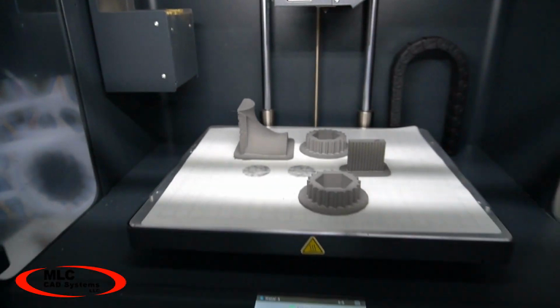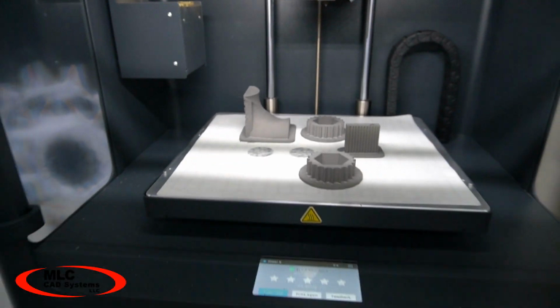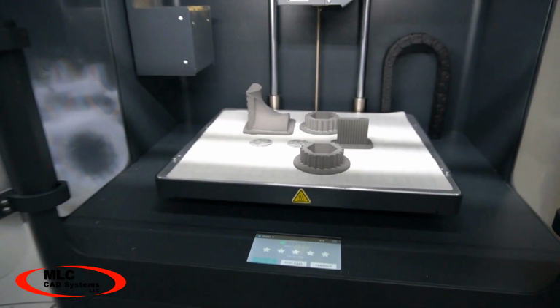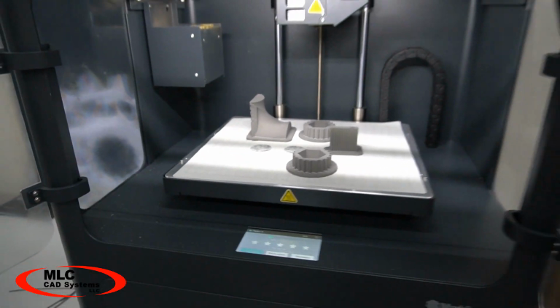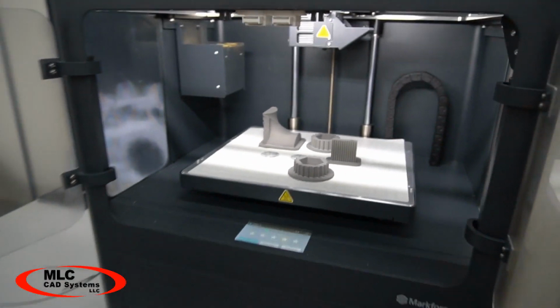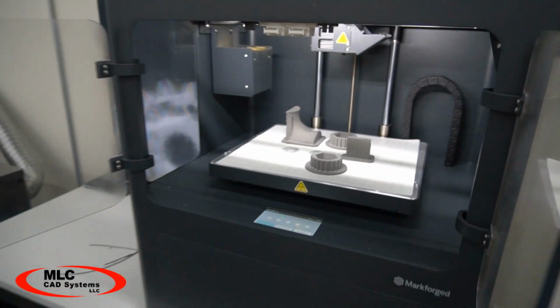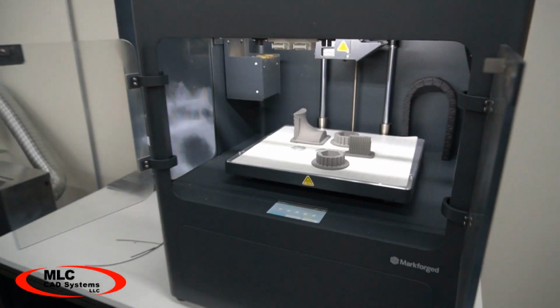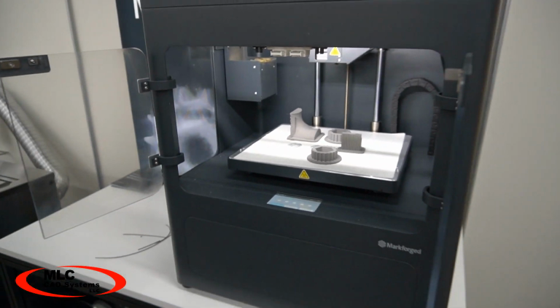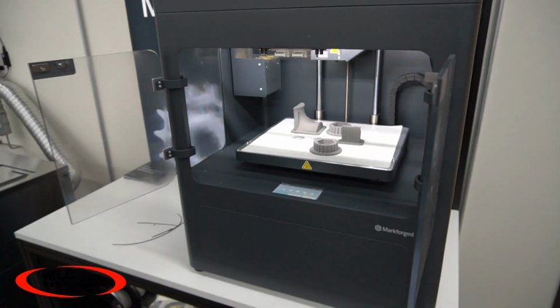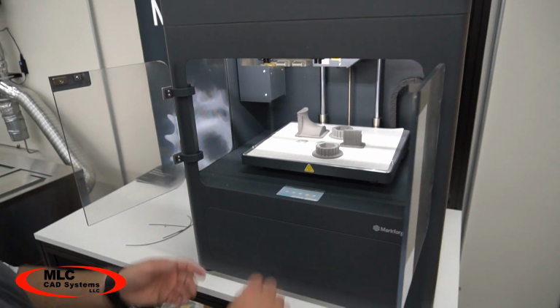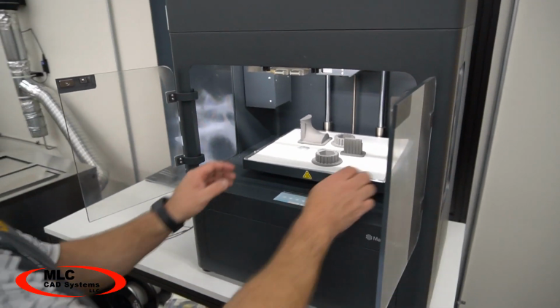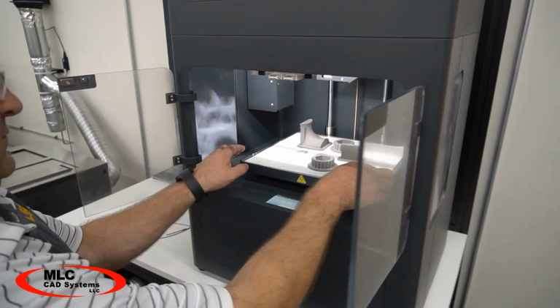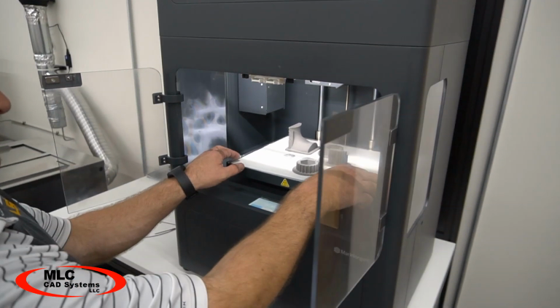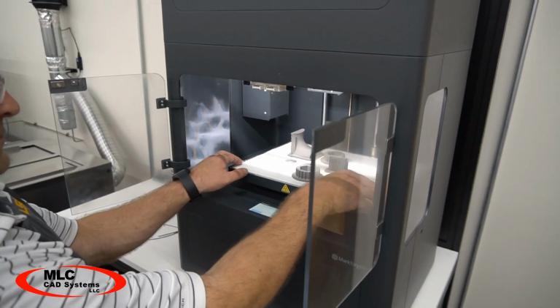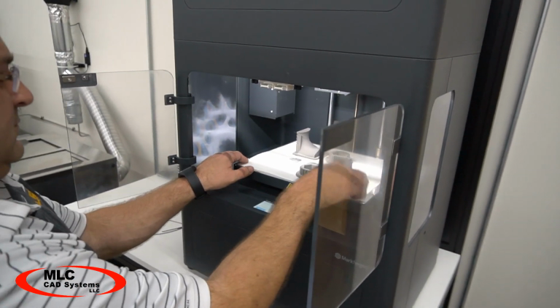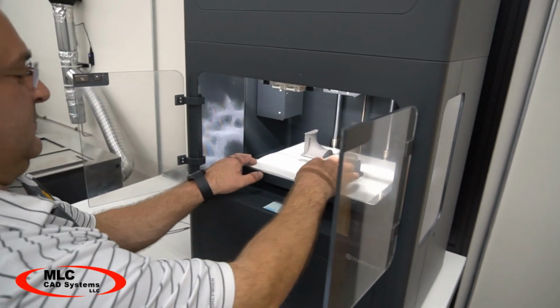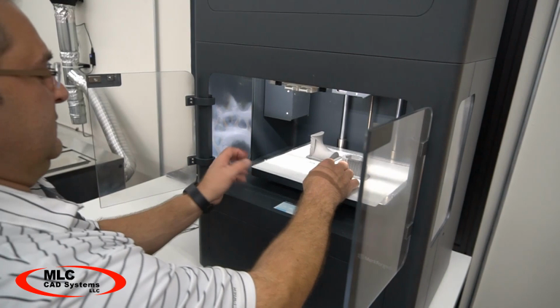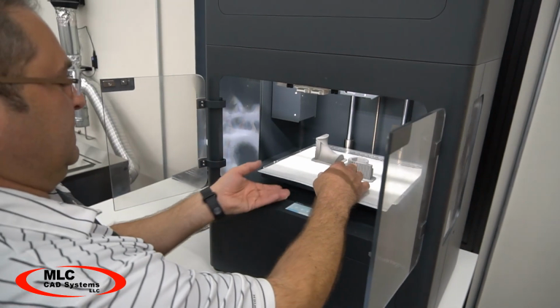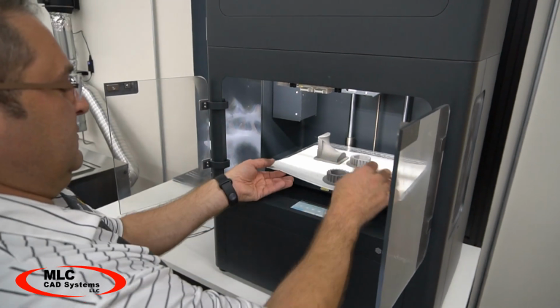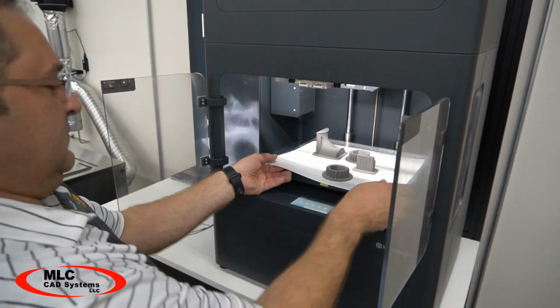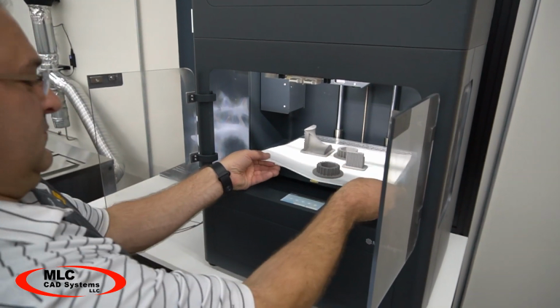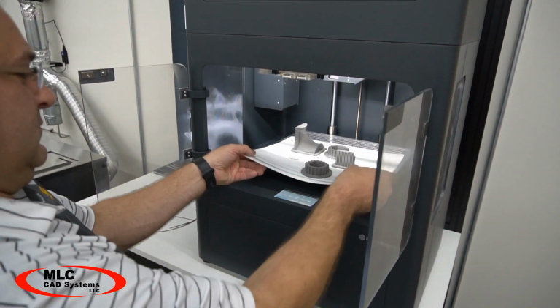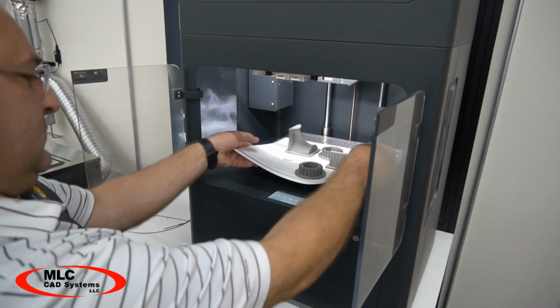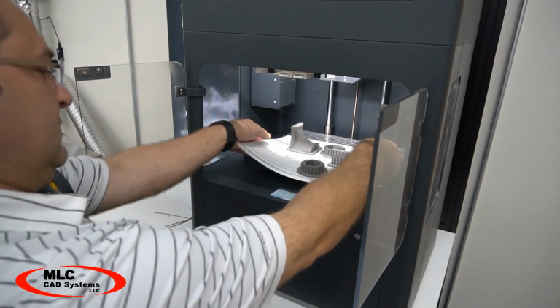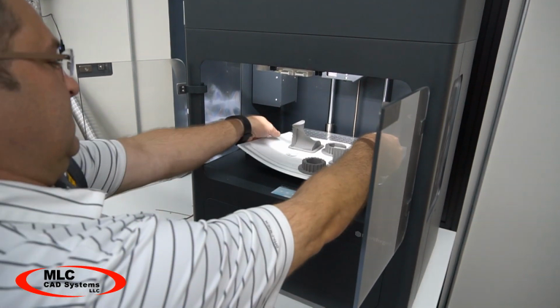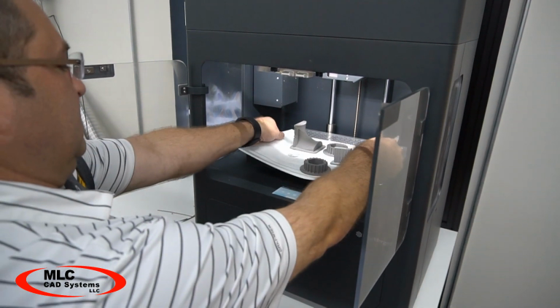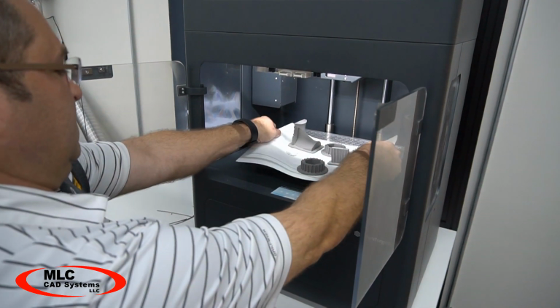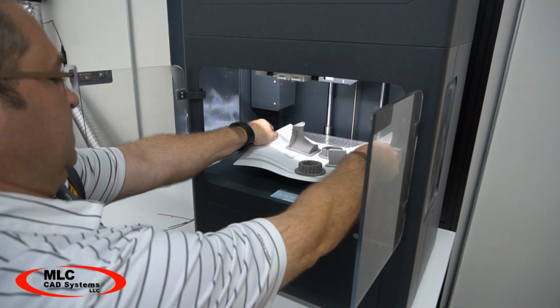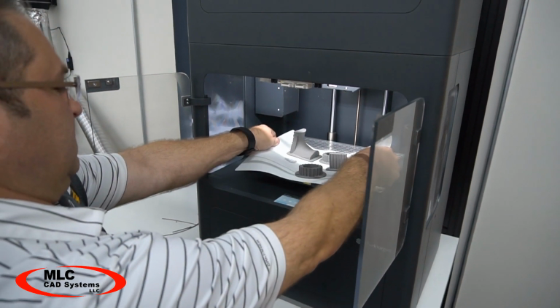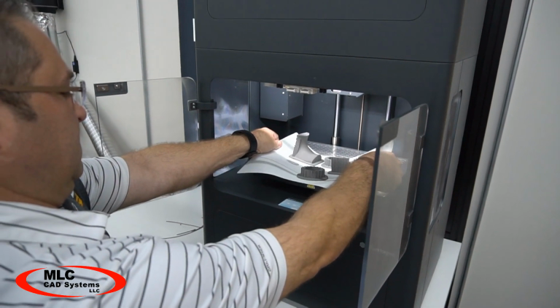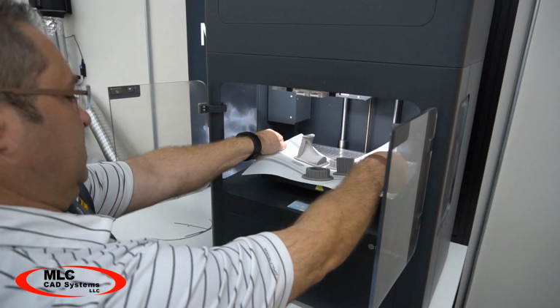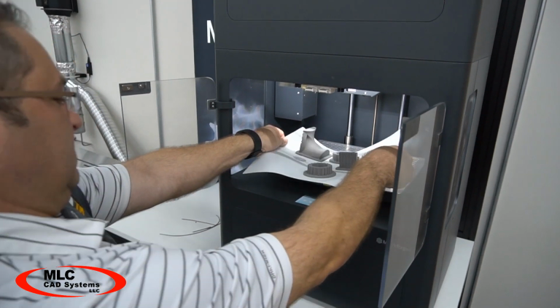The parts that come off the print bed are green, meaning they're held together by the binder, so they aren't durable yet, but they are solid and stable.